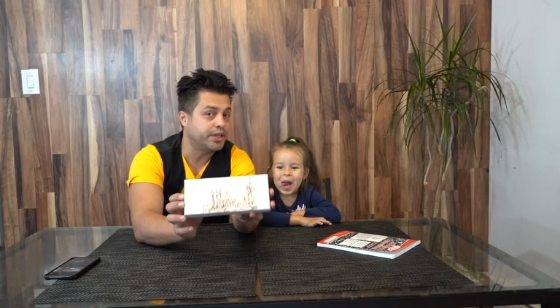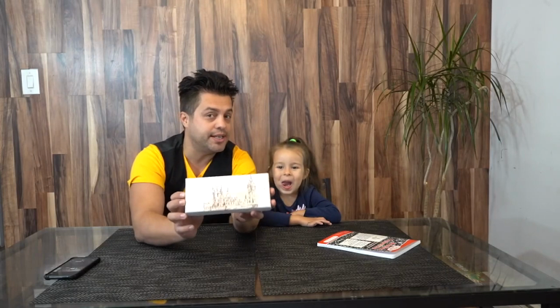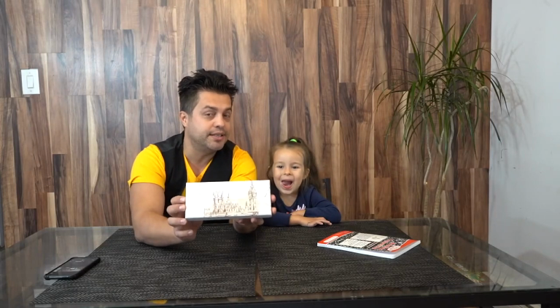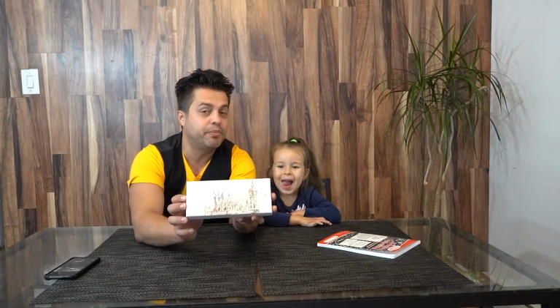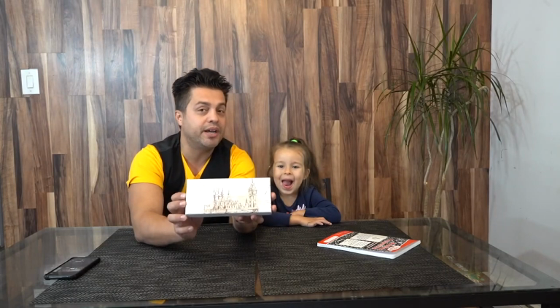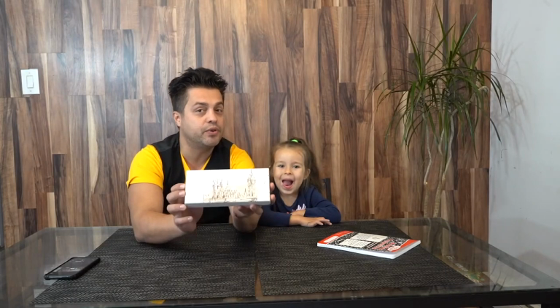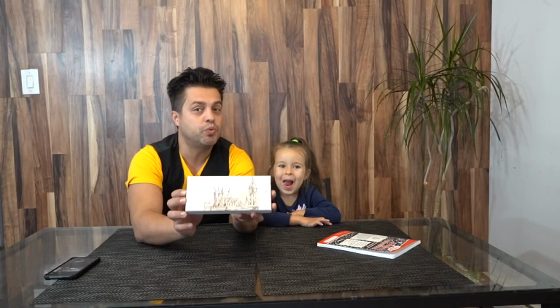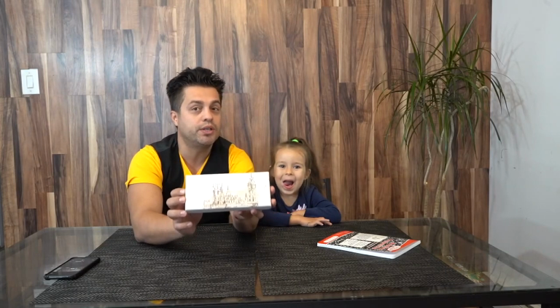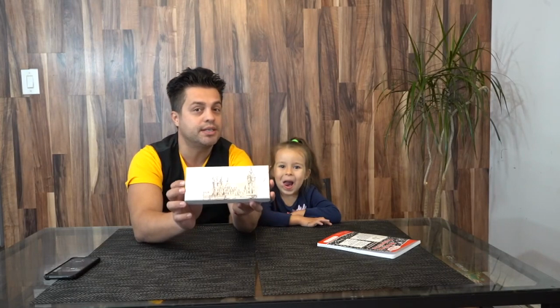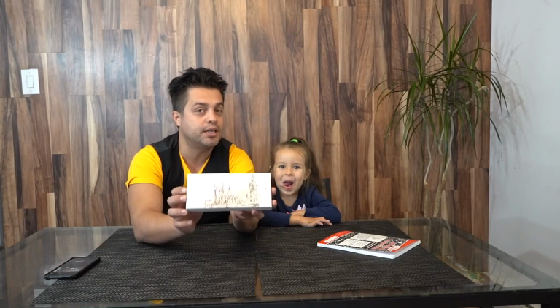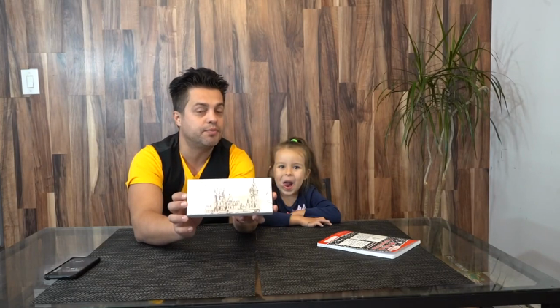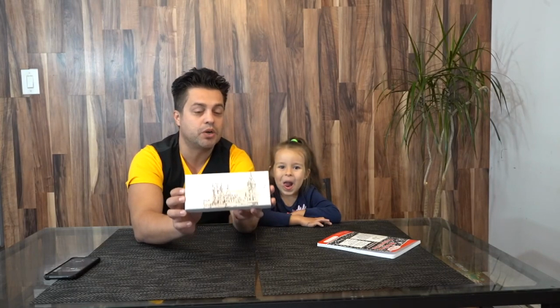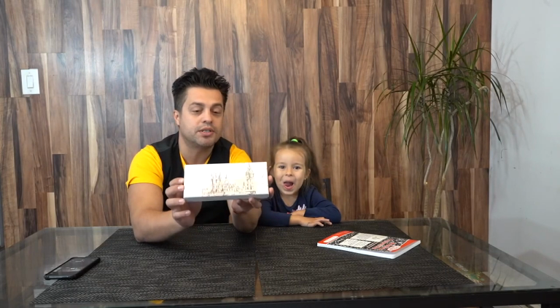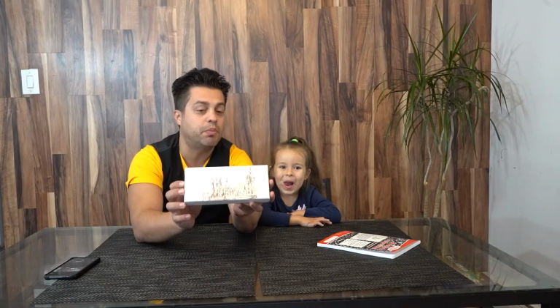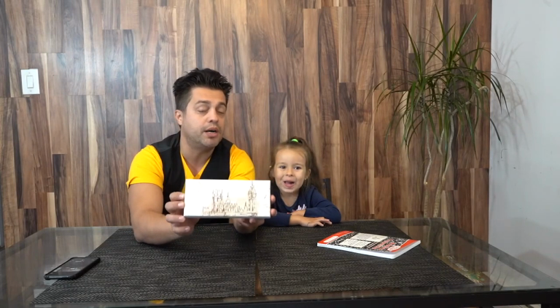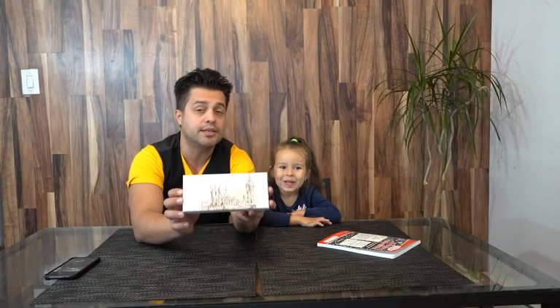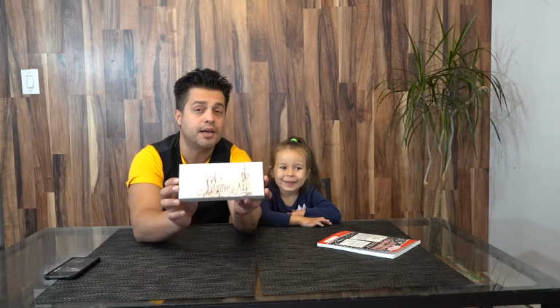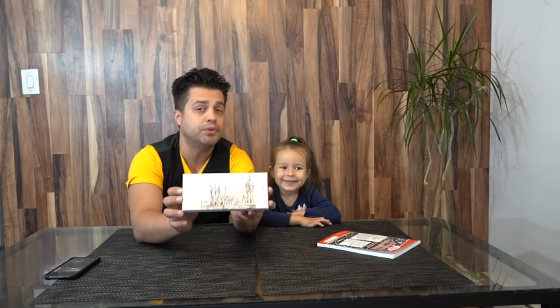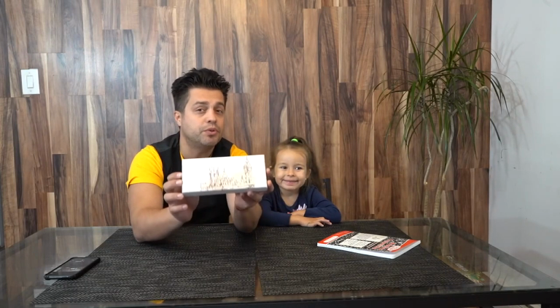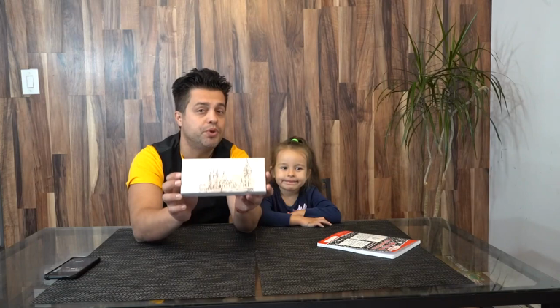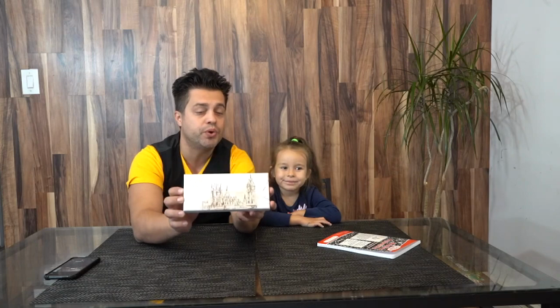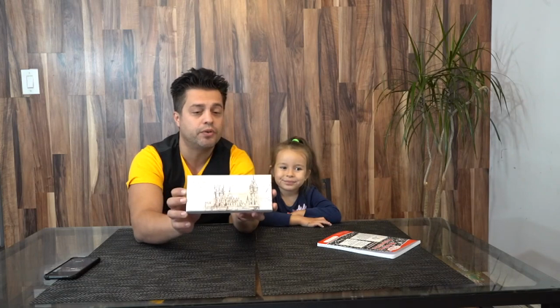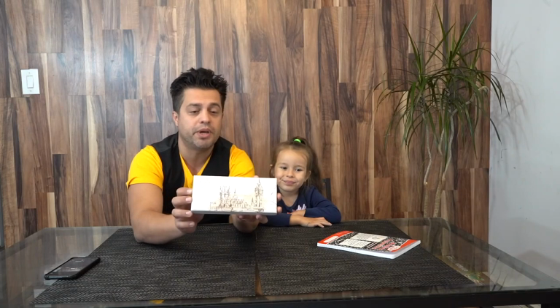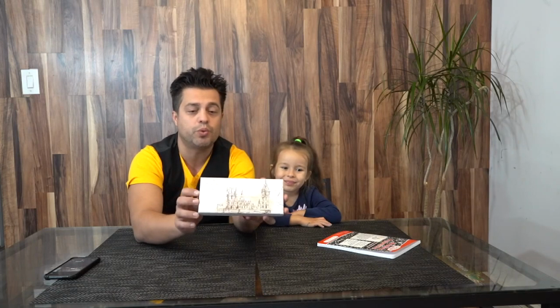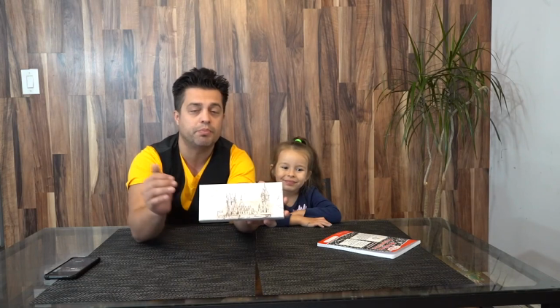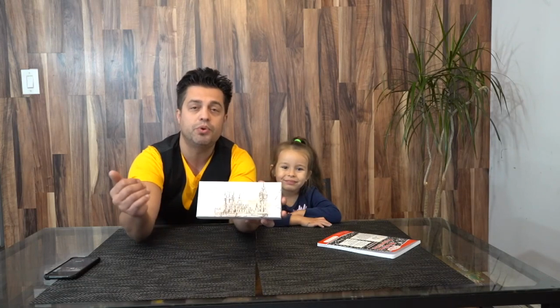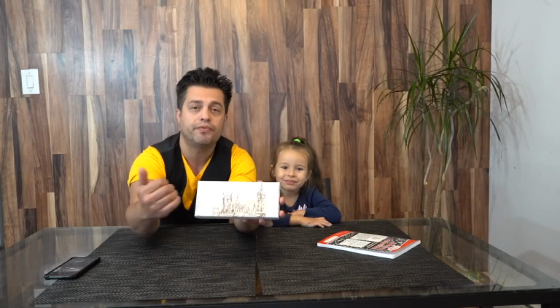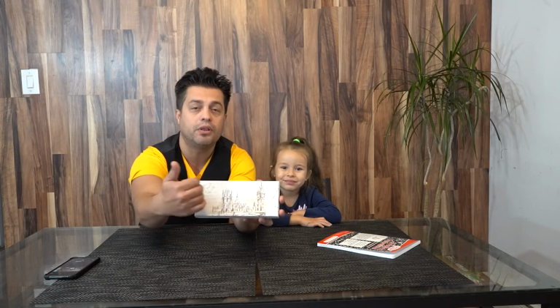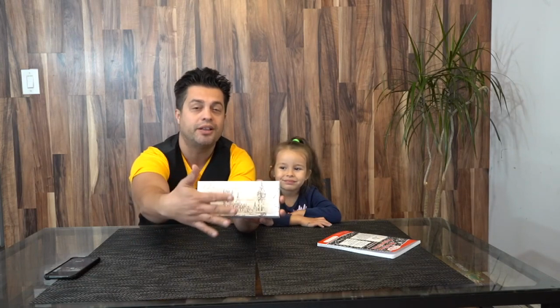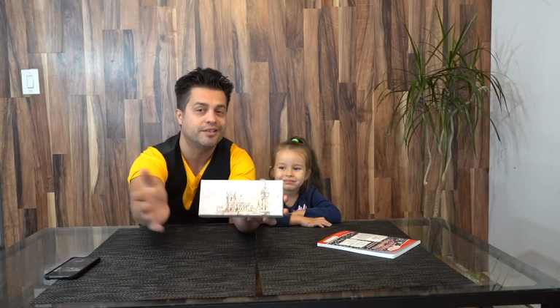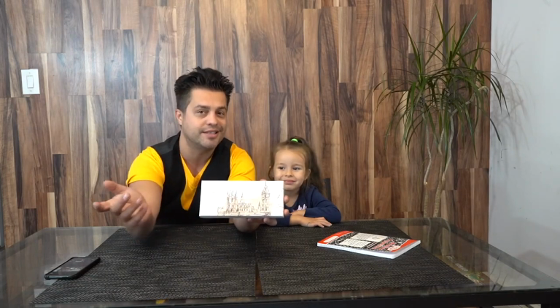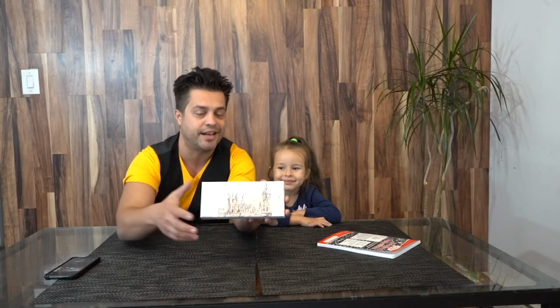You can easily buy it for someone as a gift because the box is absolutely beautiful, made with a beautiful London design.